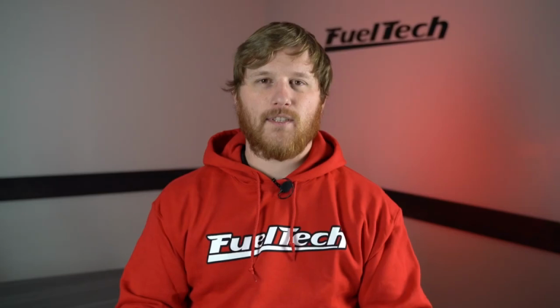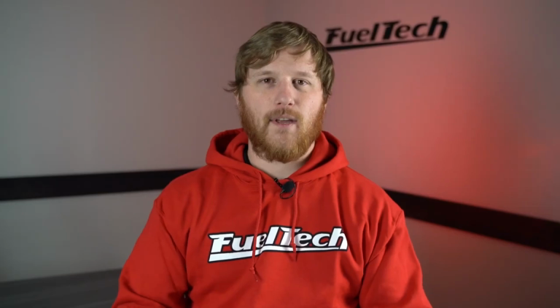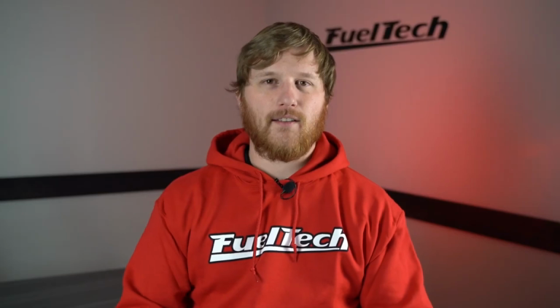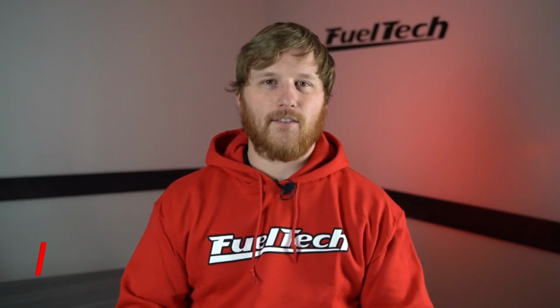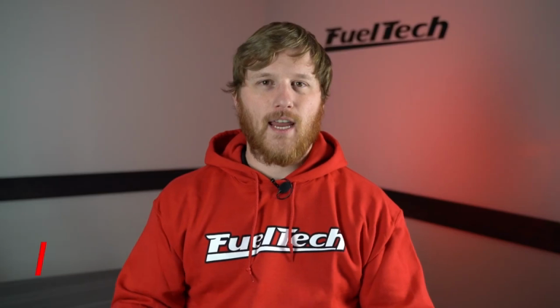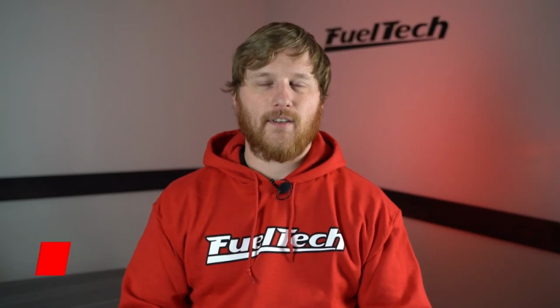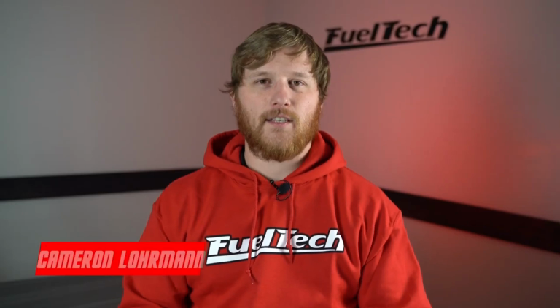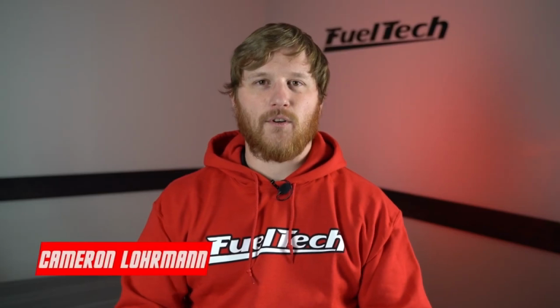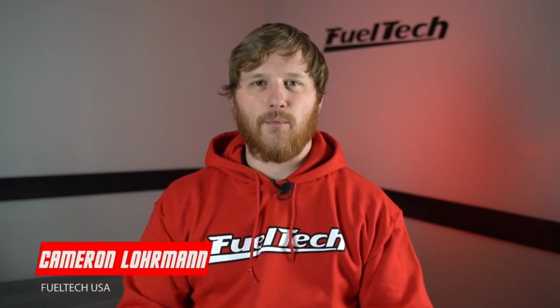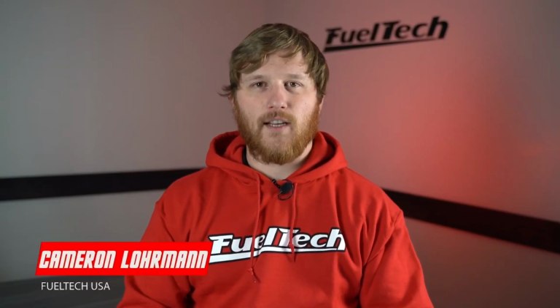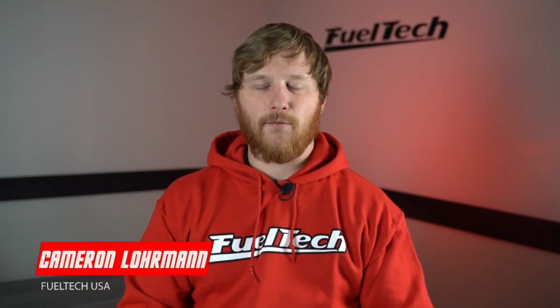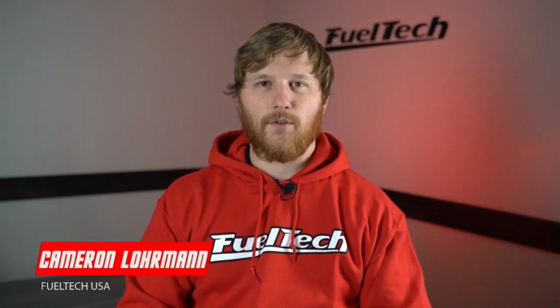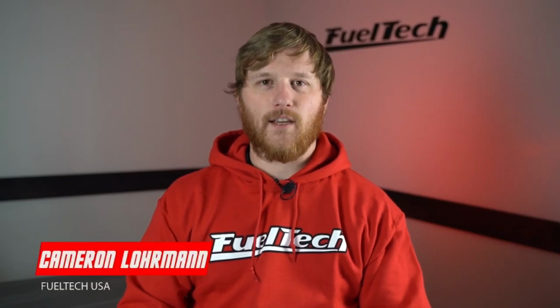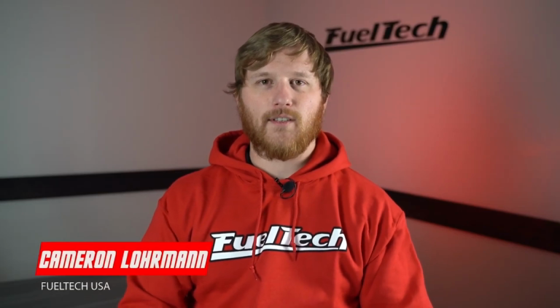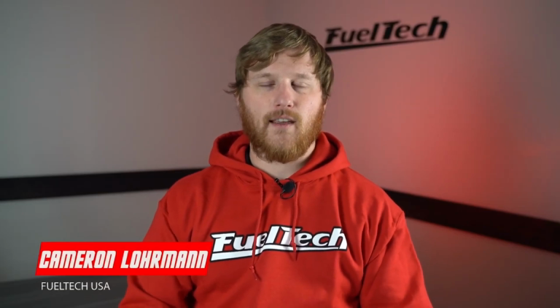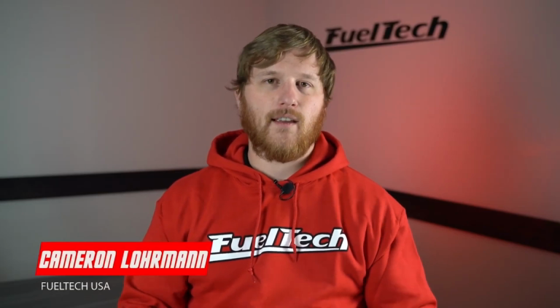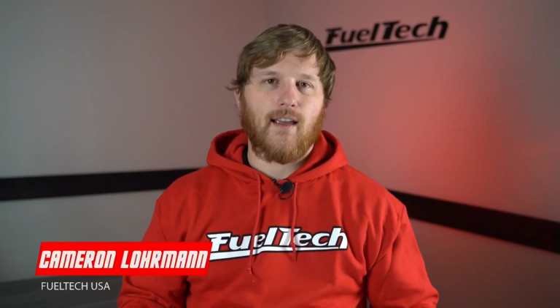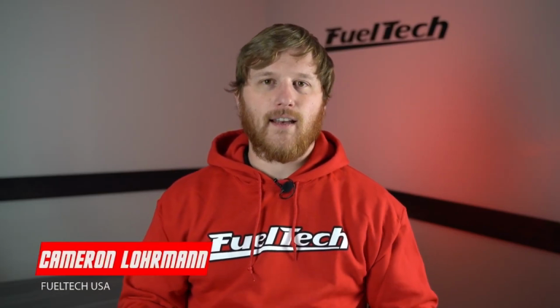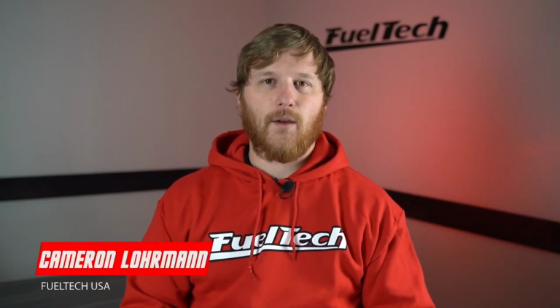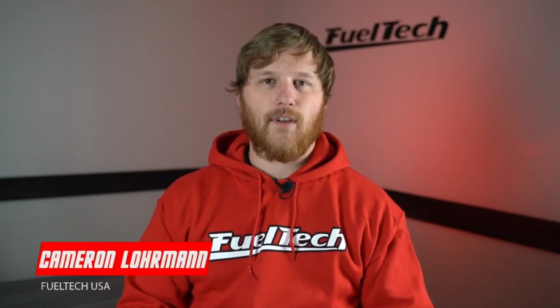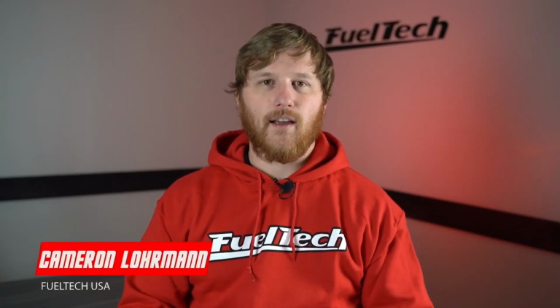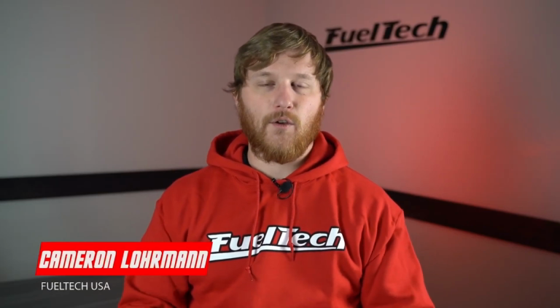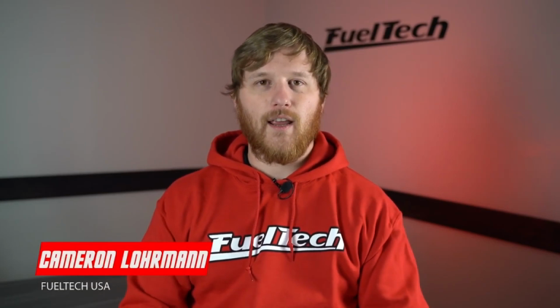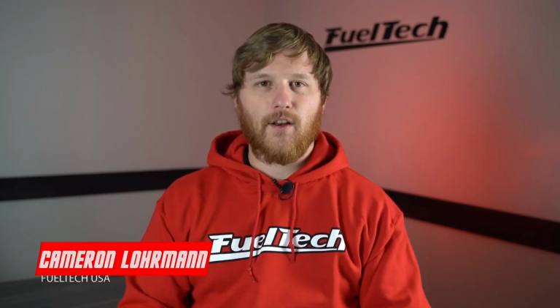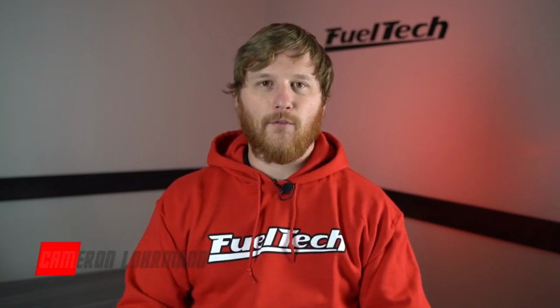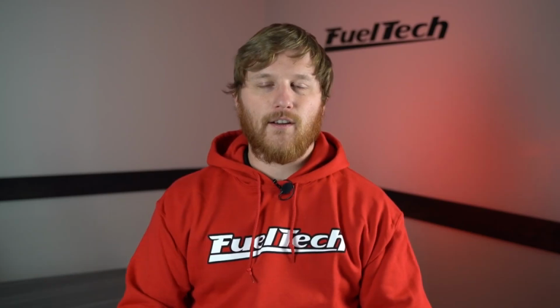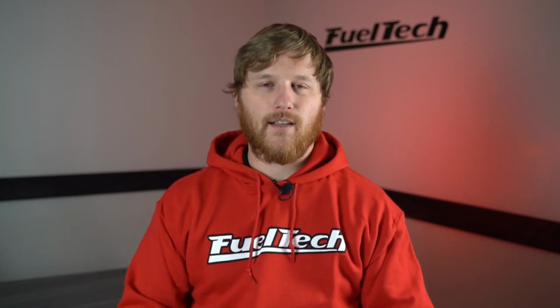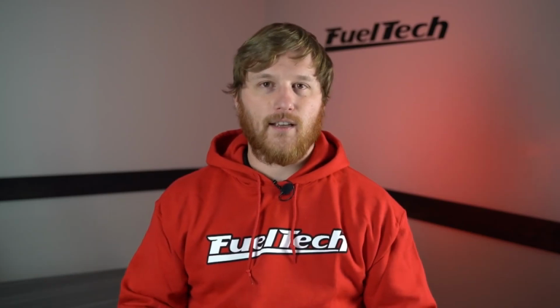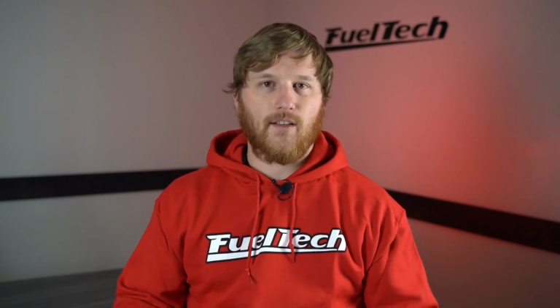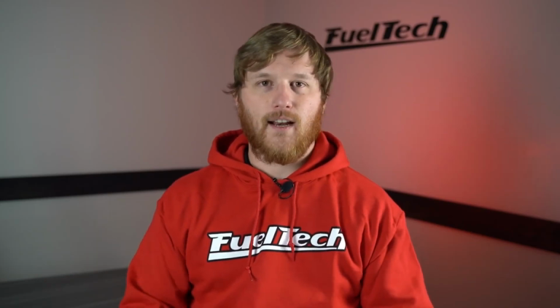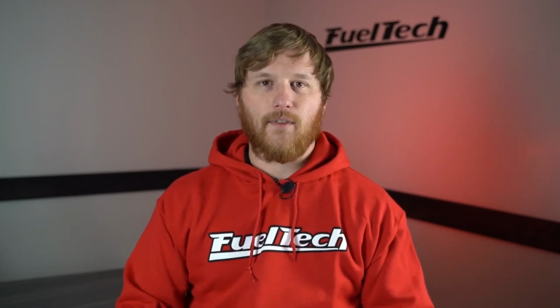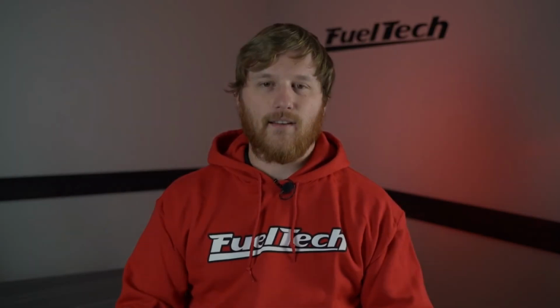What's up guys? This is Cameron, tech support supervisor from FuelTech USA, and today we've got a Q&A video for you. So let's get on with it.